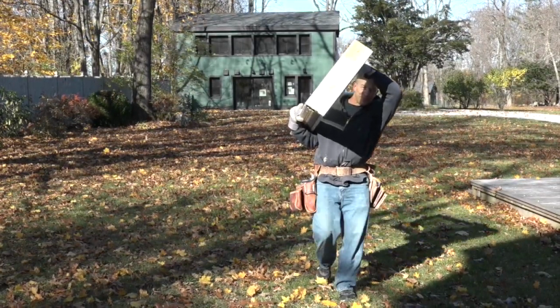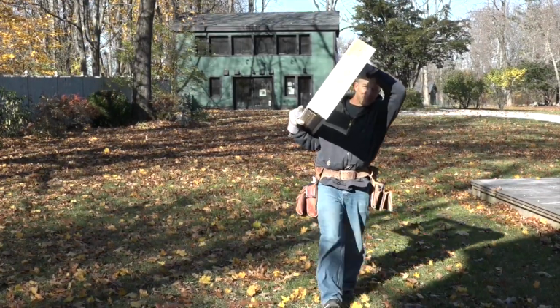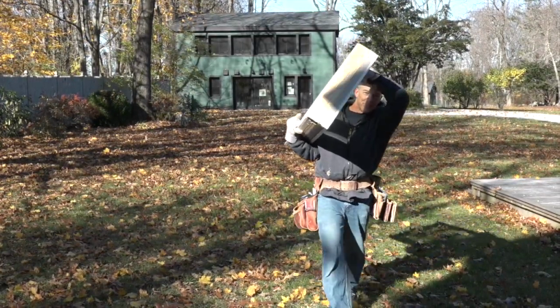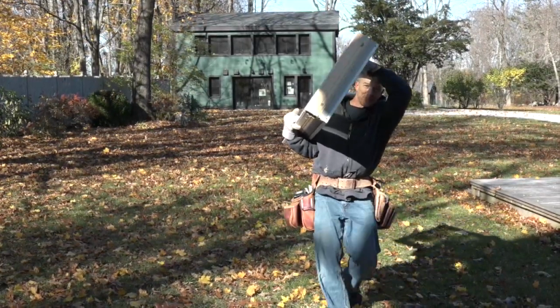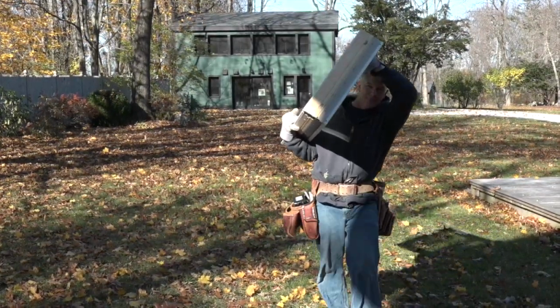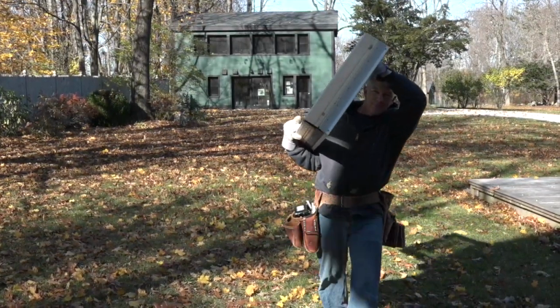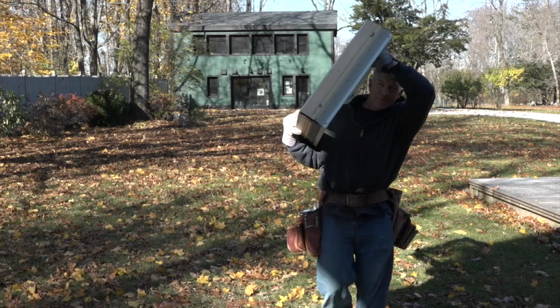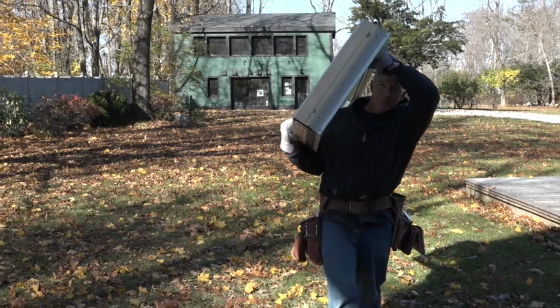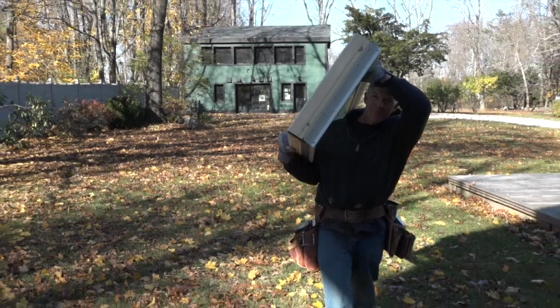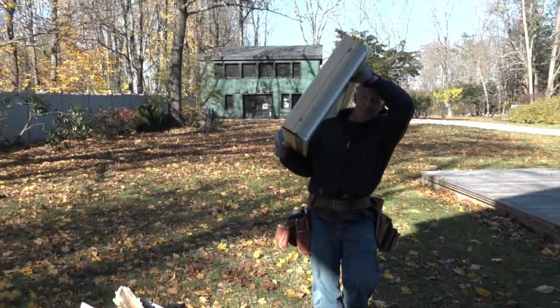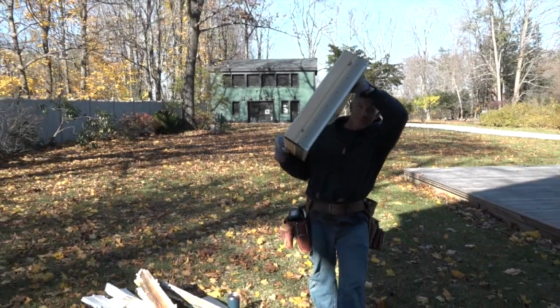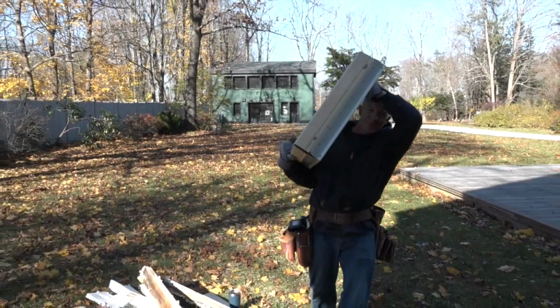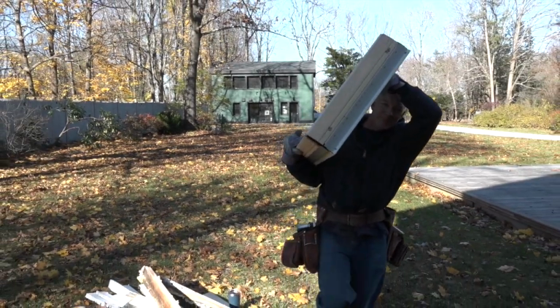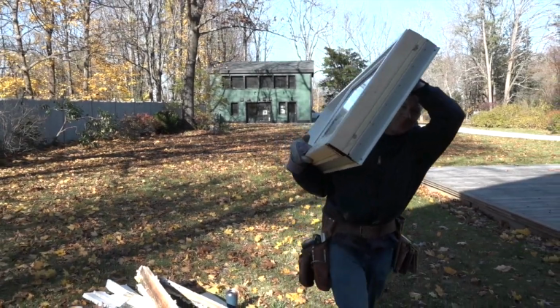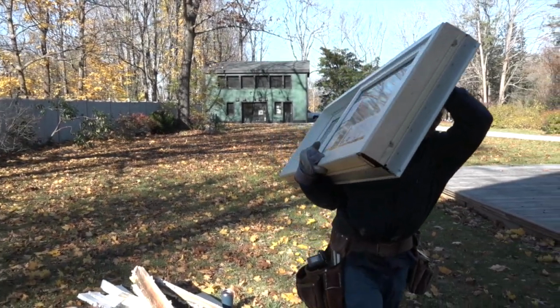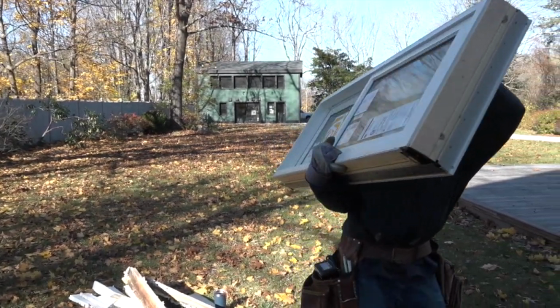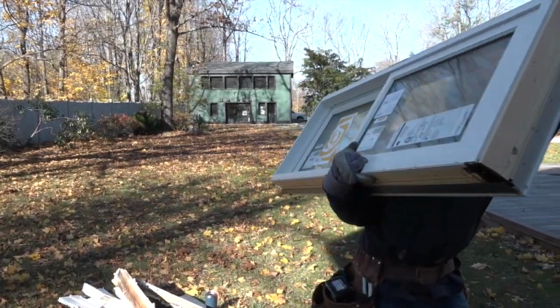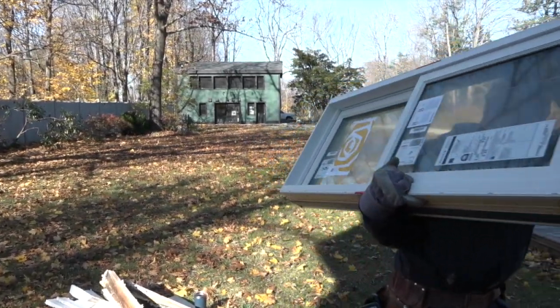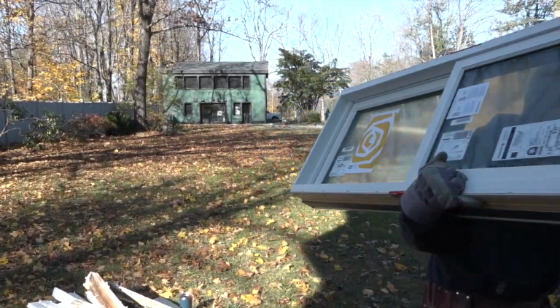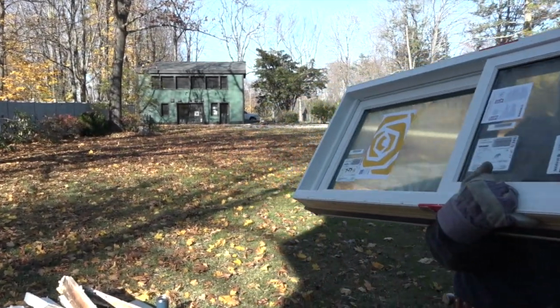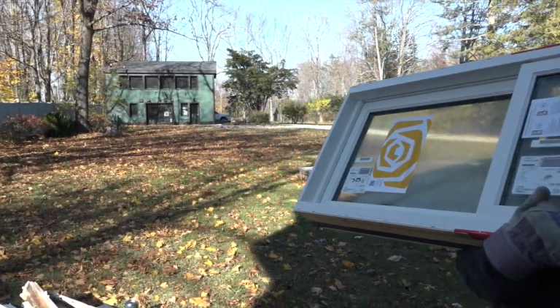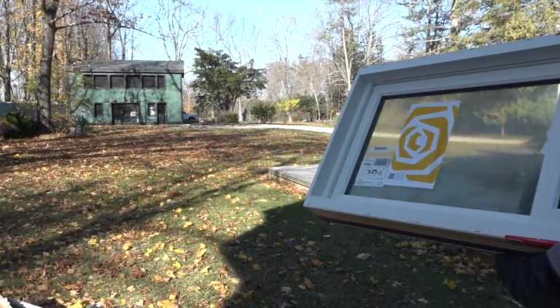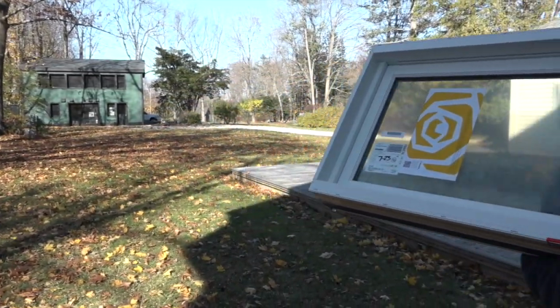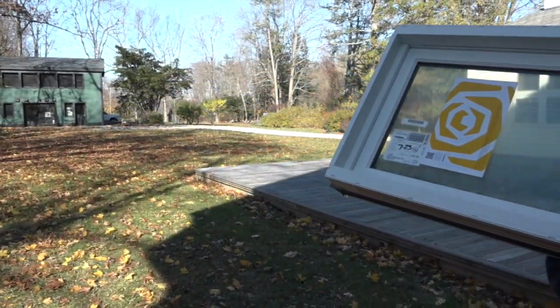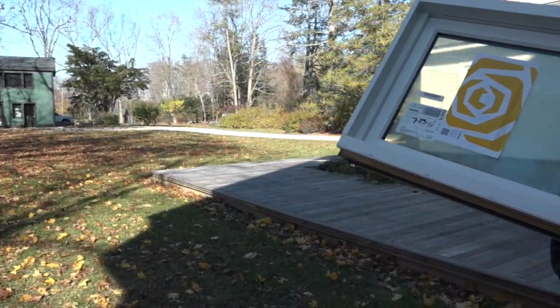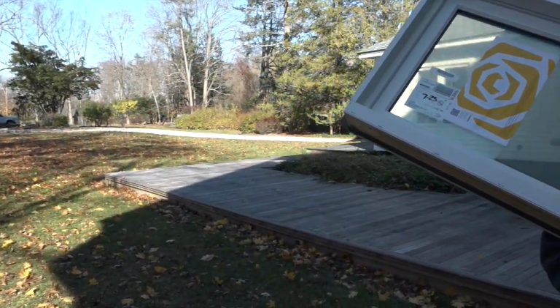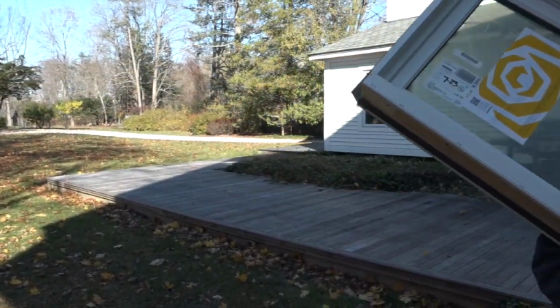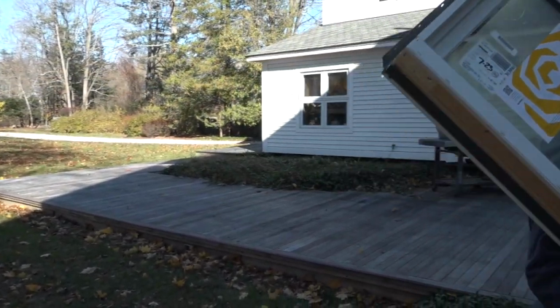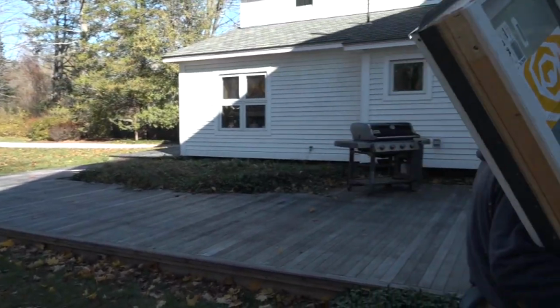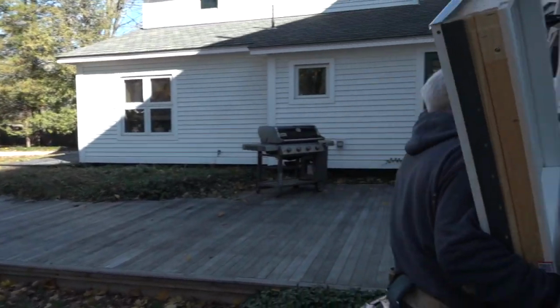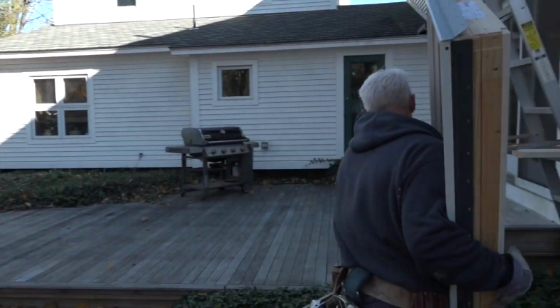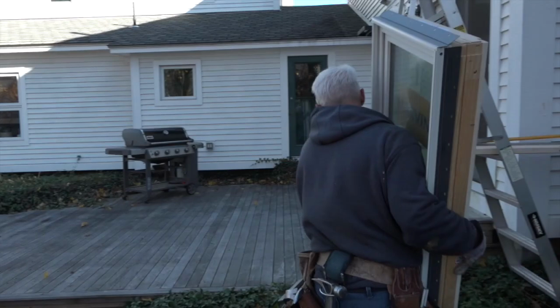Now that the old window is out and the opening is cleaned up, it's time to put the new window in the wall. After framing the opening to the right size, look for that process in the next installment.